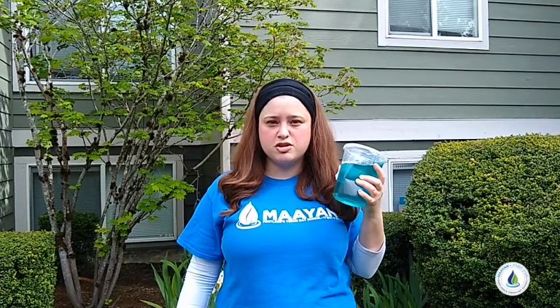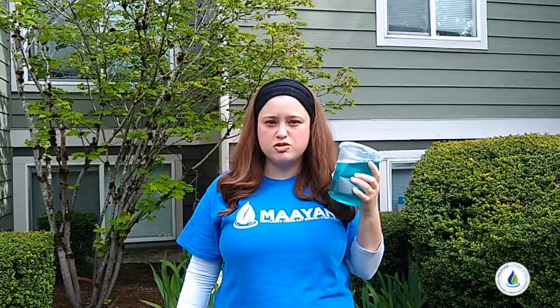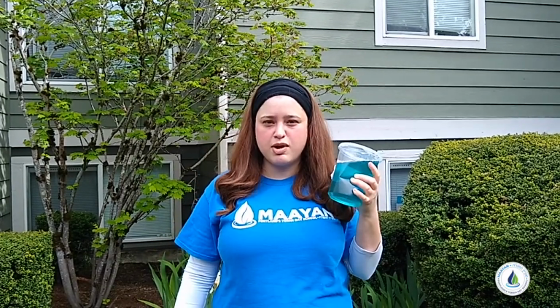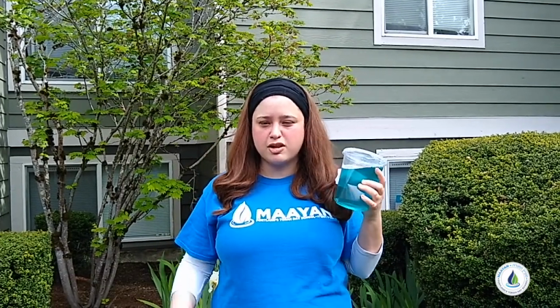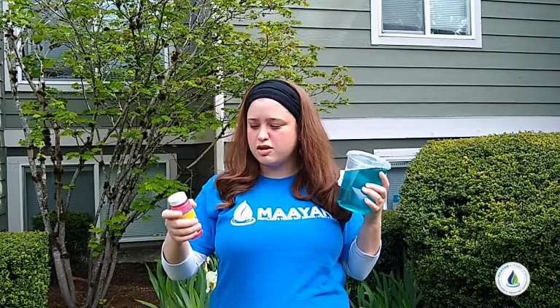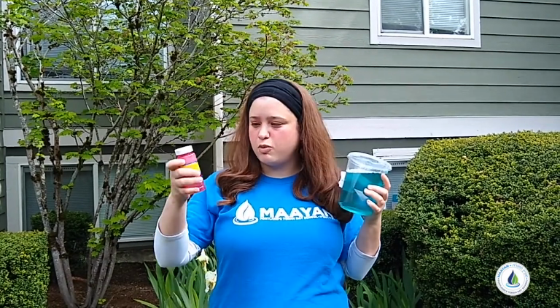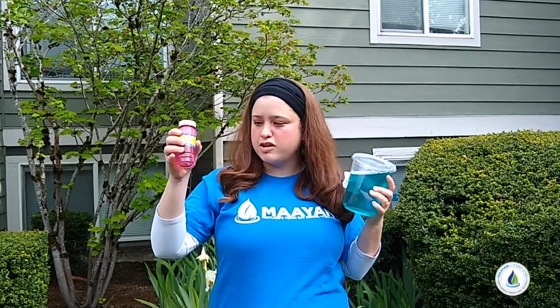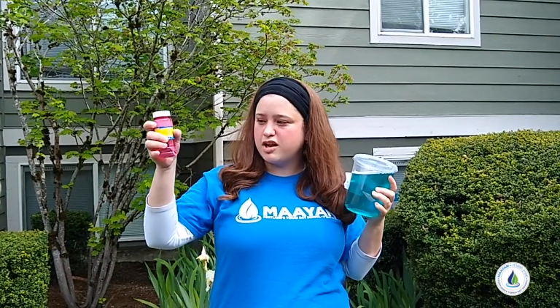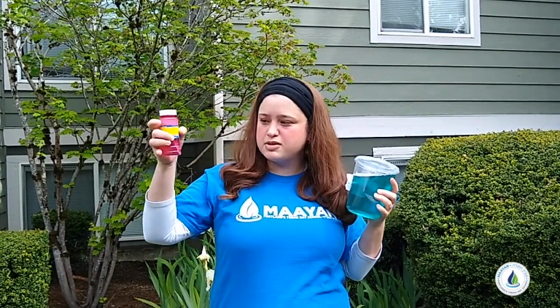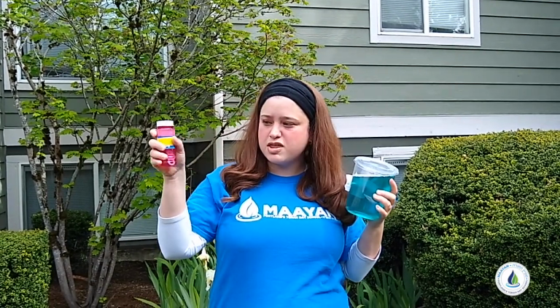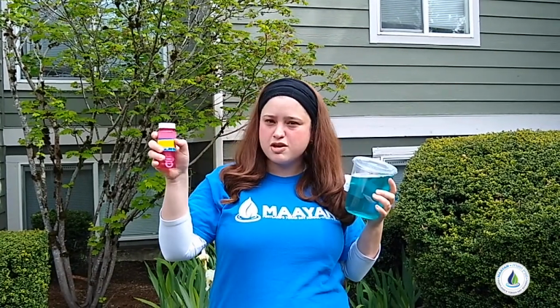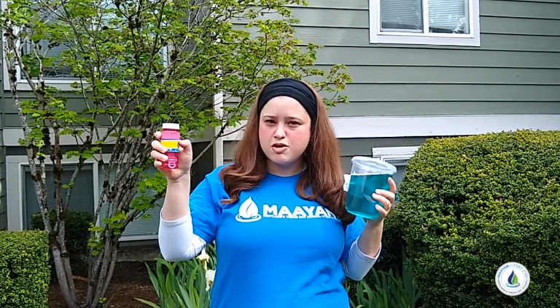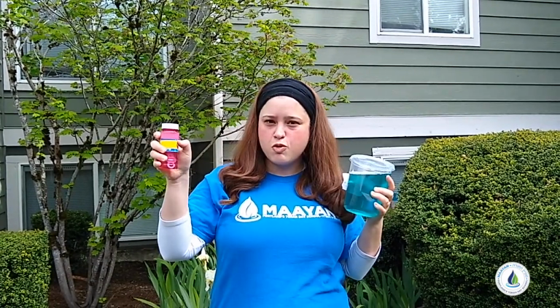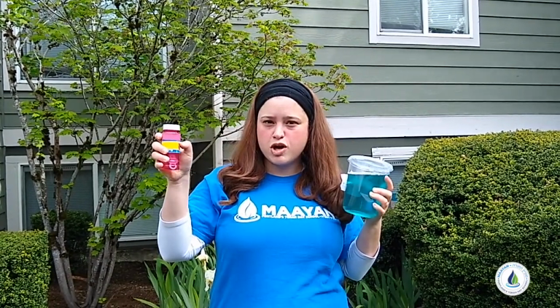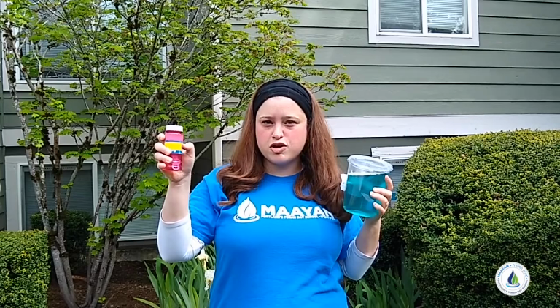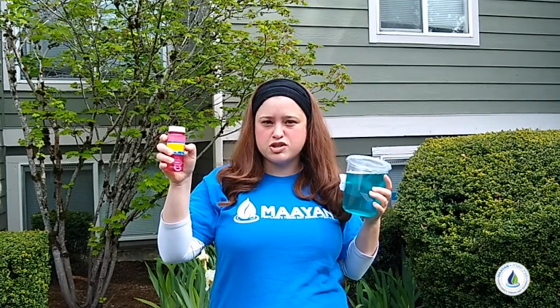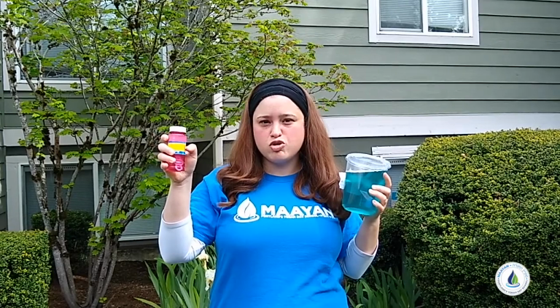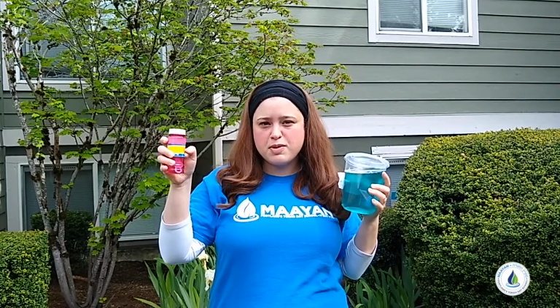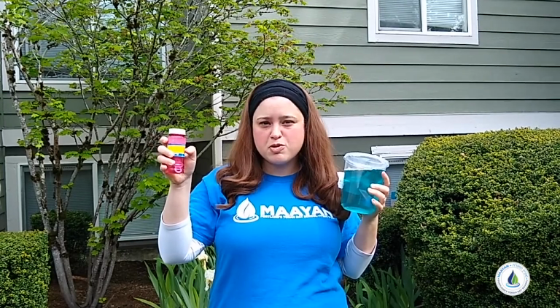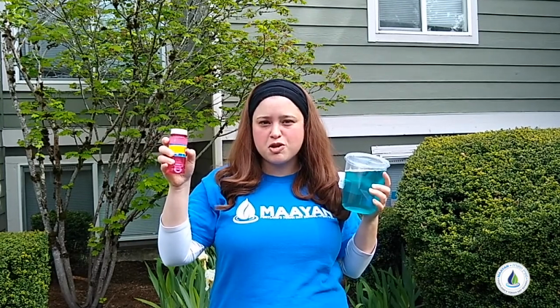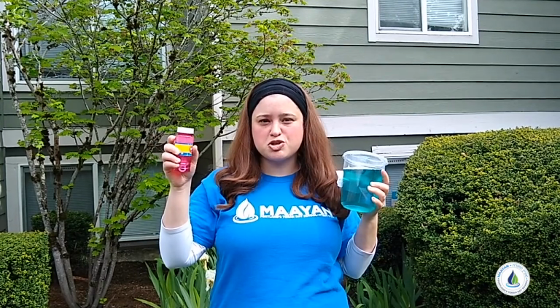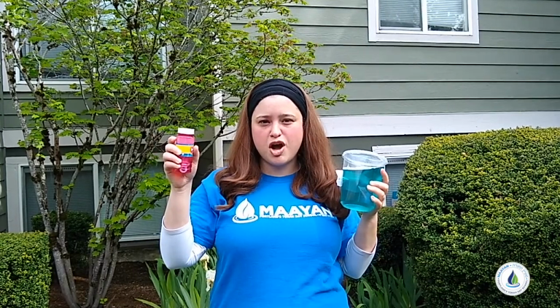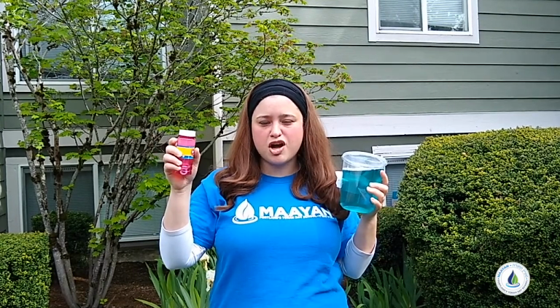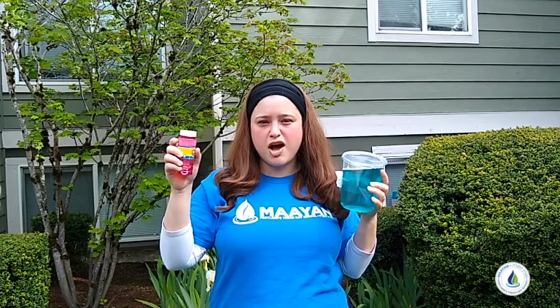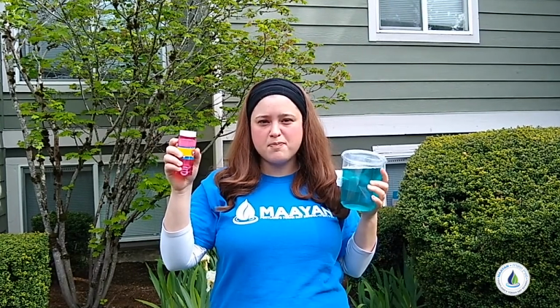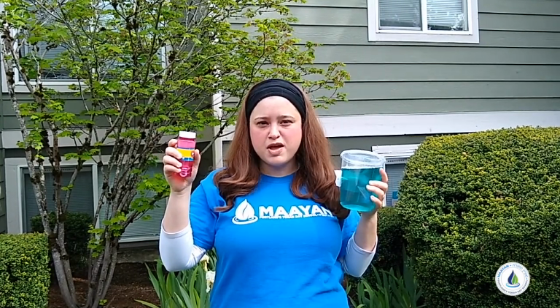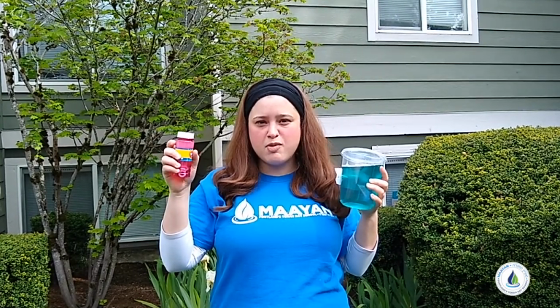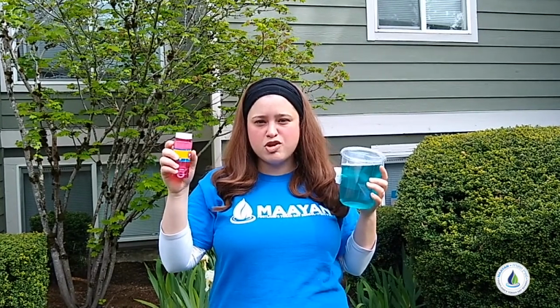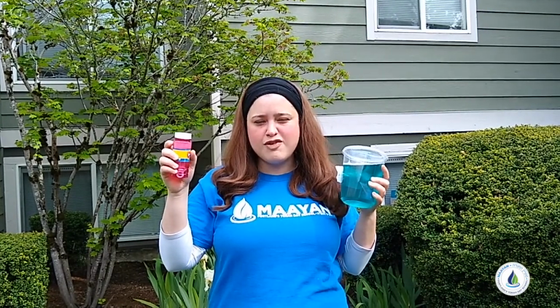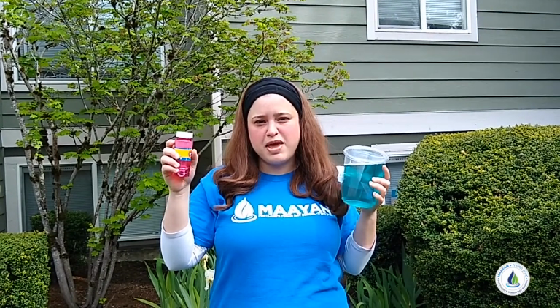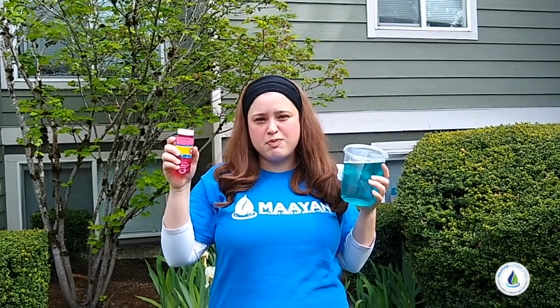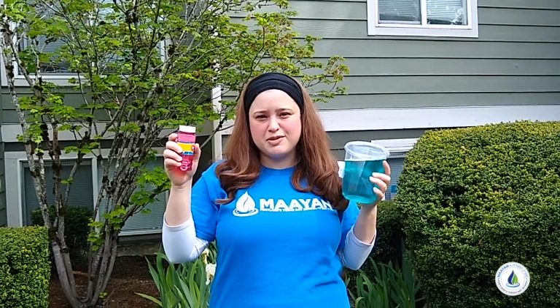You can use the regular wand that it comes with, or you could use a toilet paper roll, a straw, a cup — and we could even paint with bubbles.